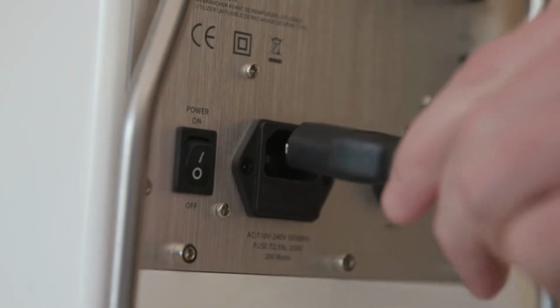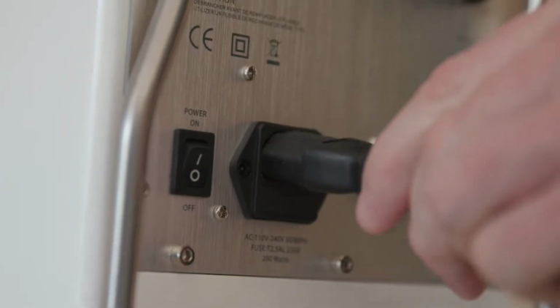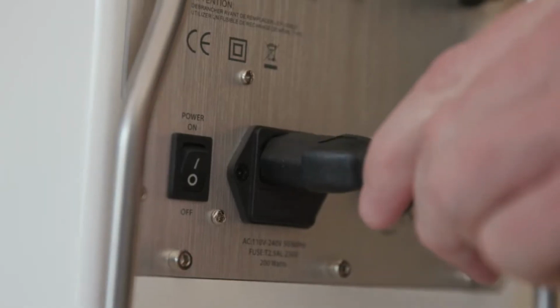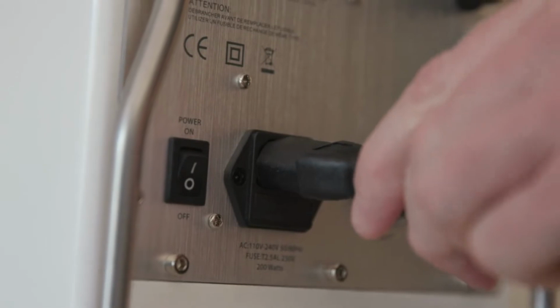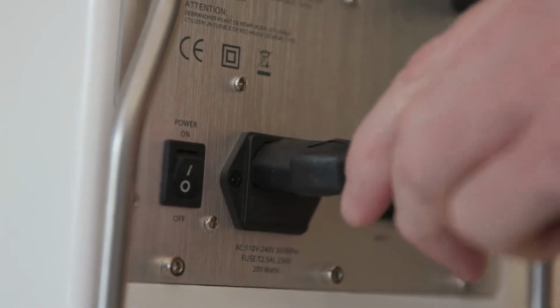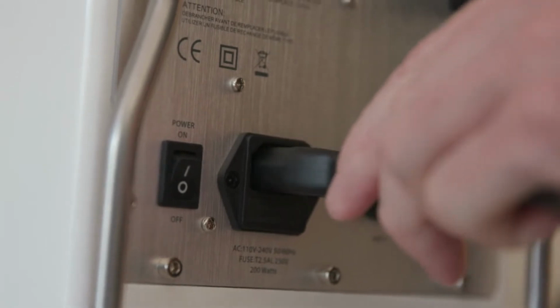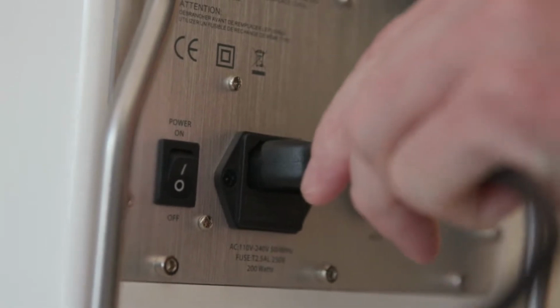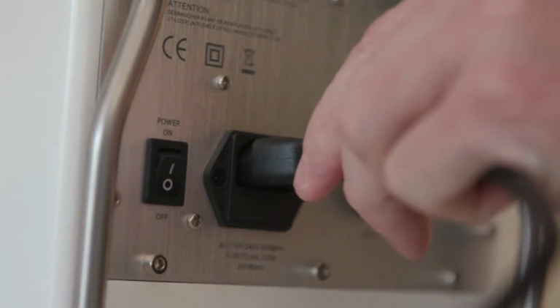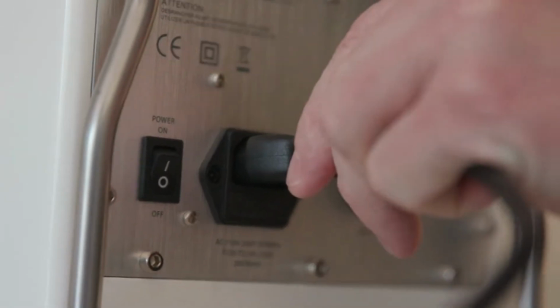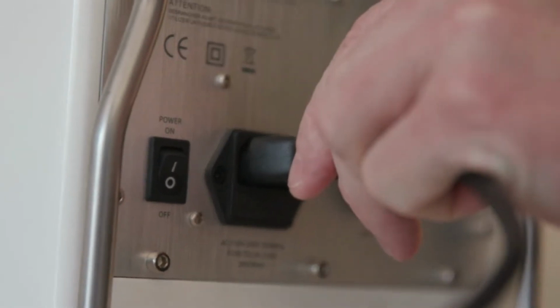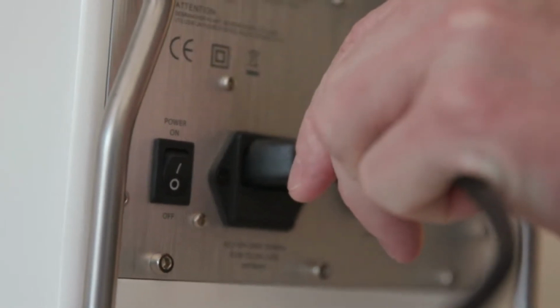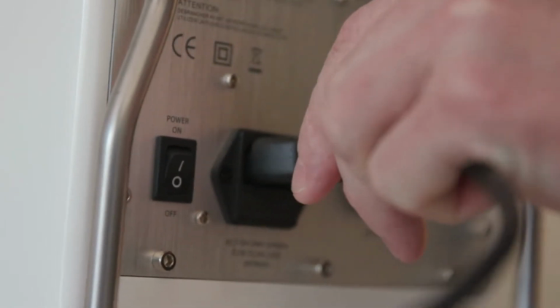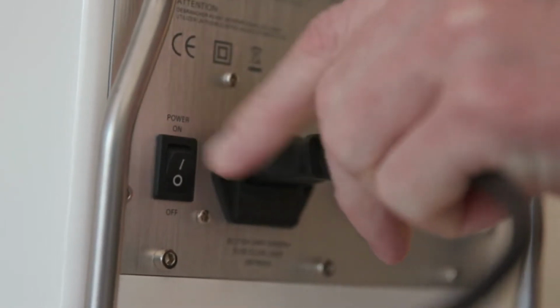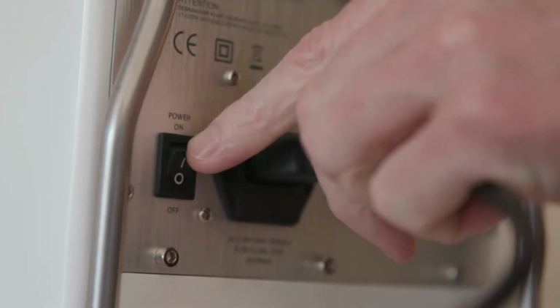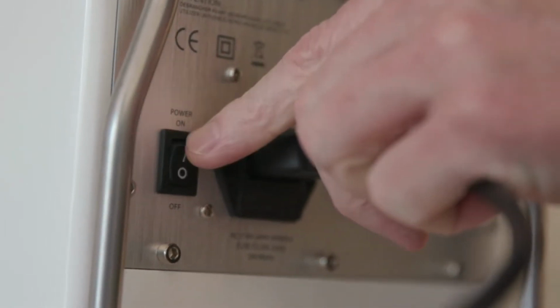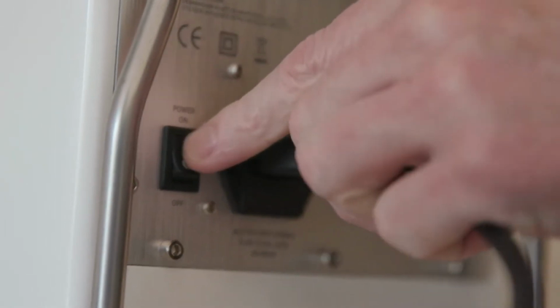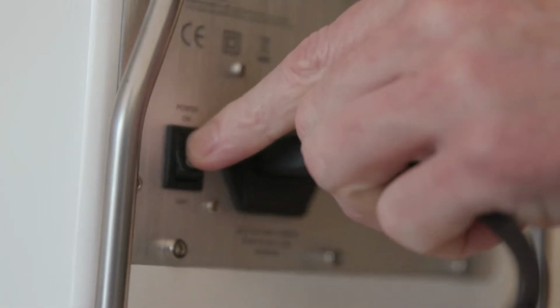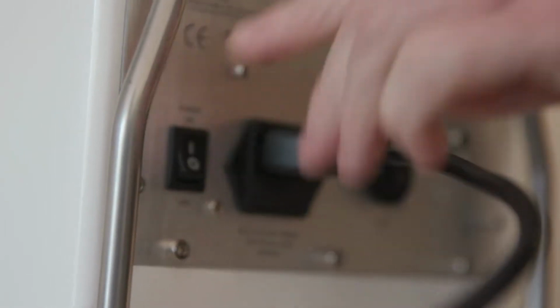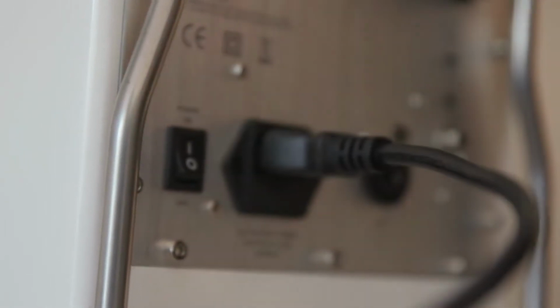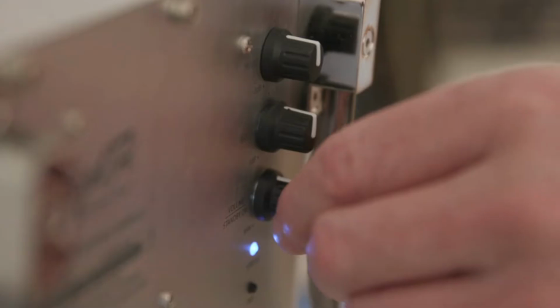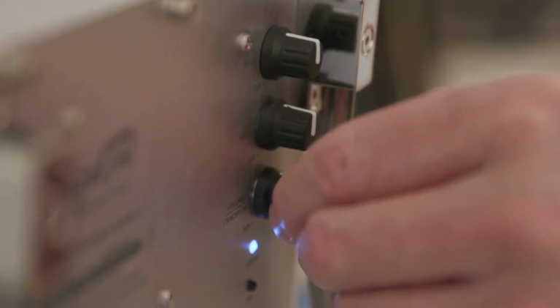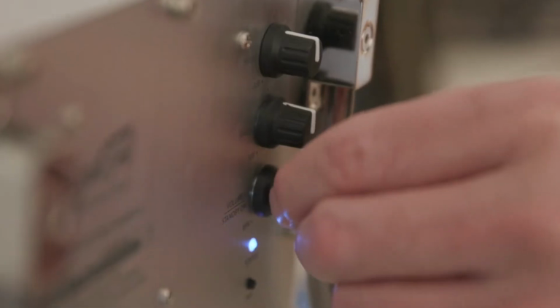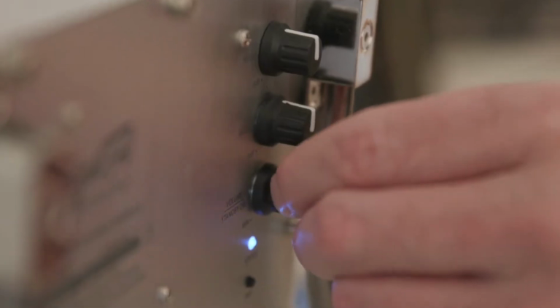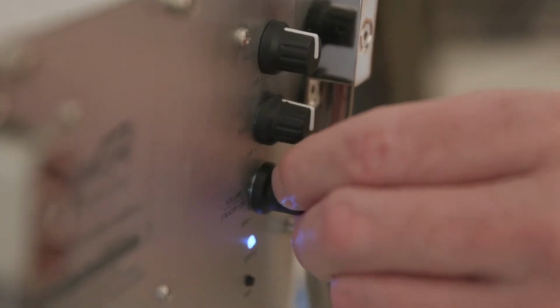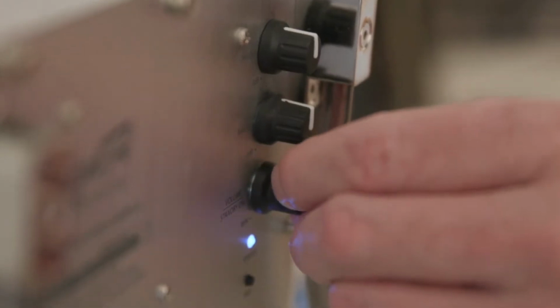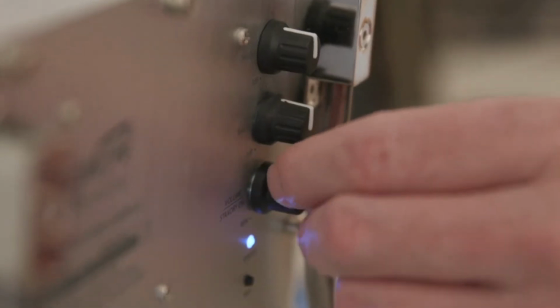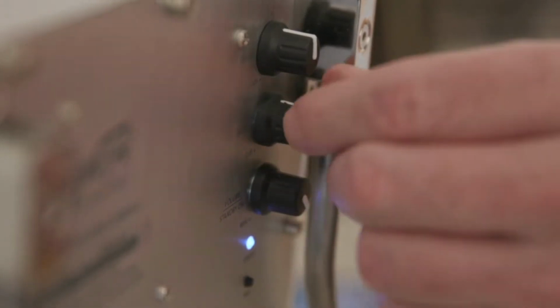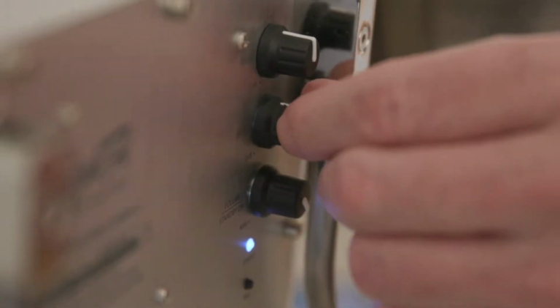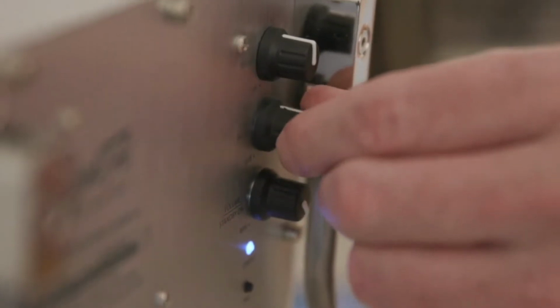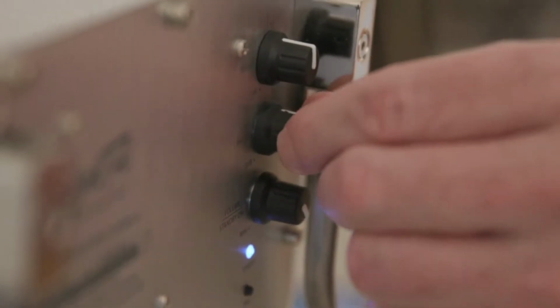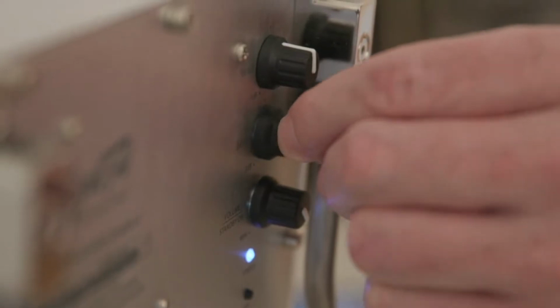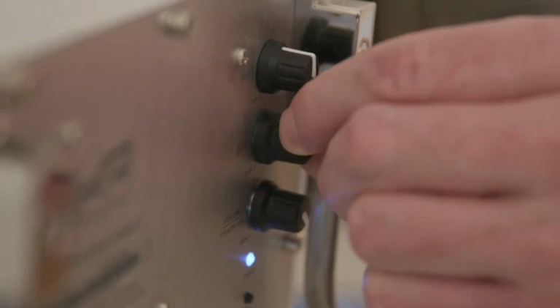It's simple to use, with none of the fussy complexities that audiophiles typically have to deal with, and it sounds absolutely incredible.